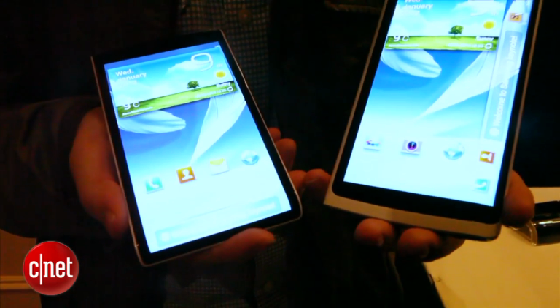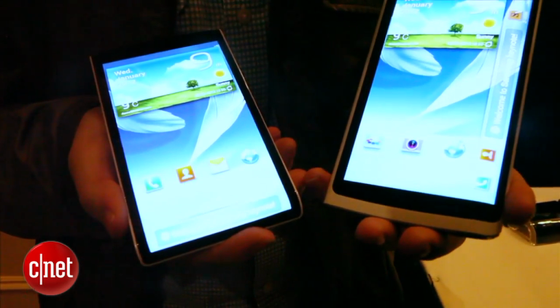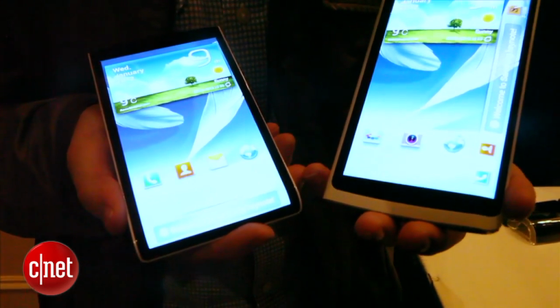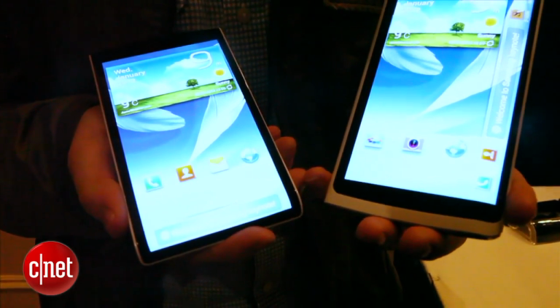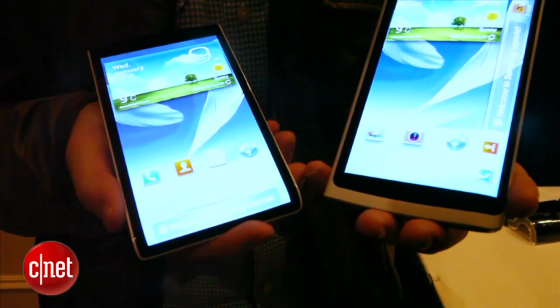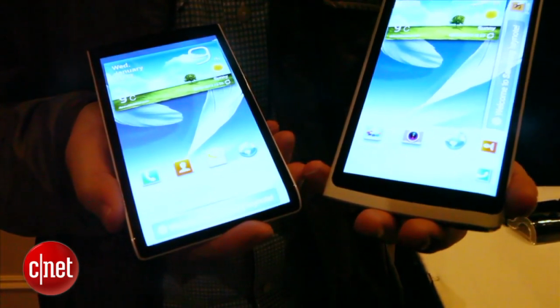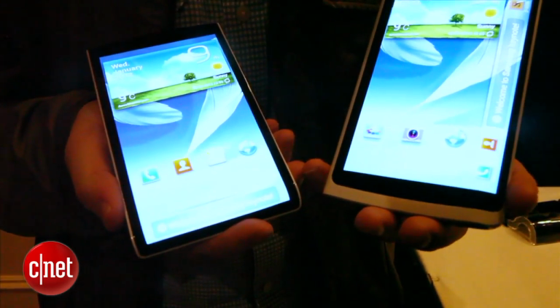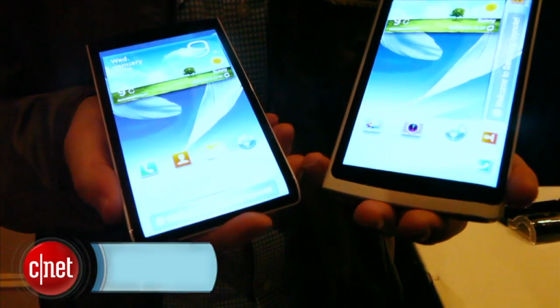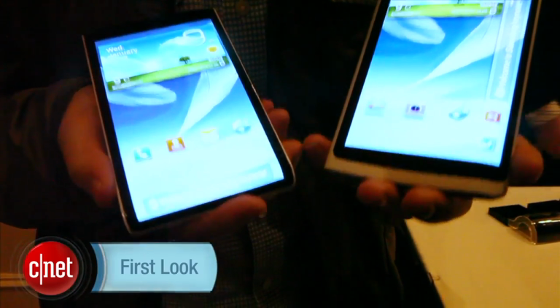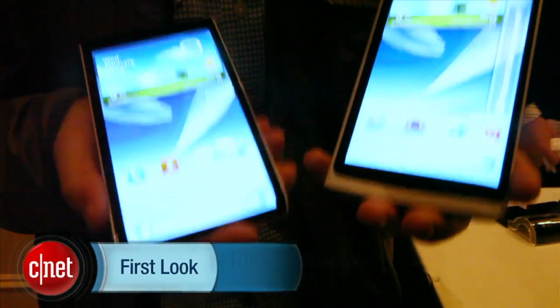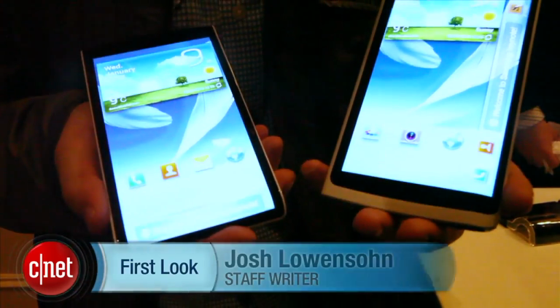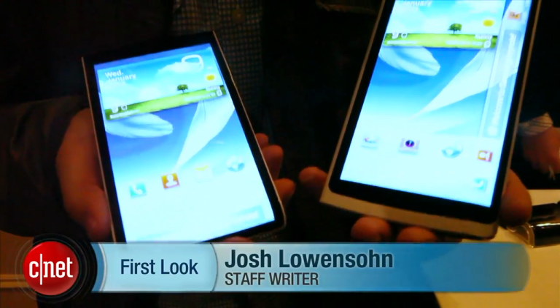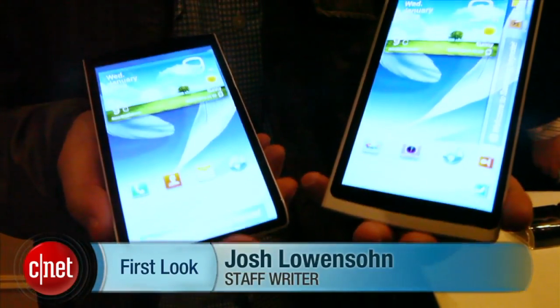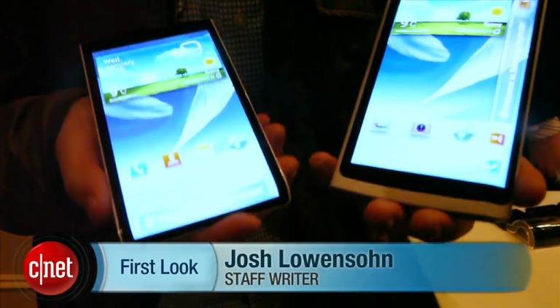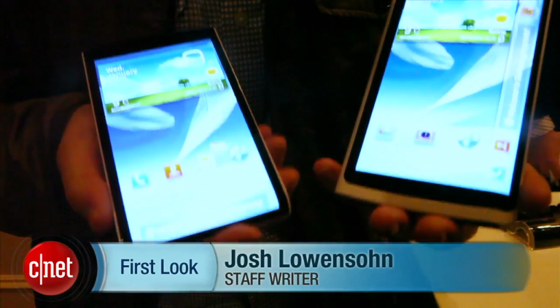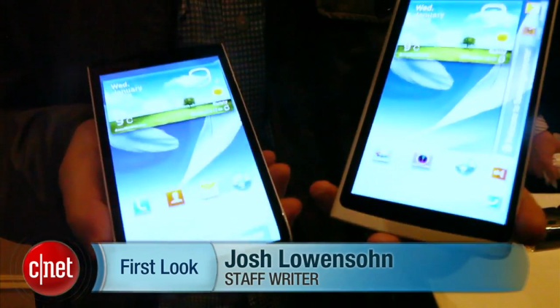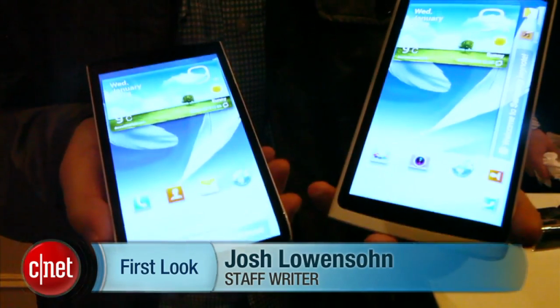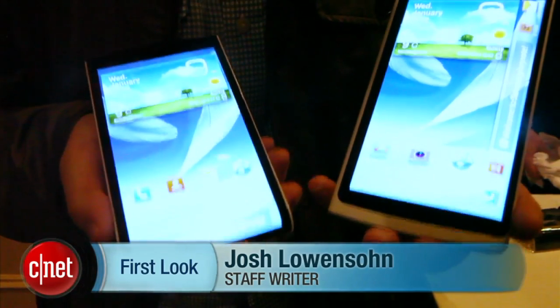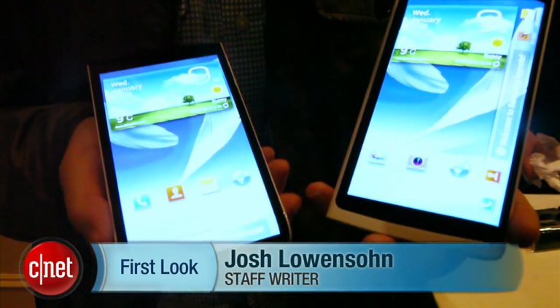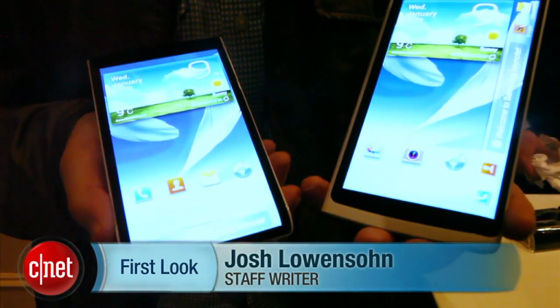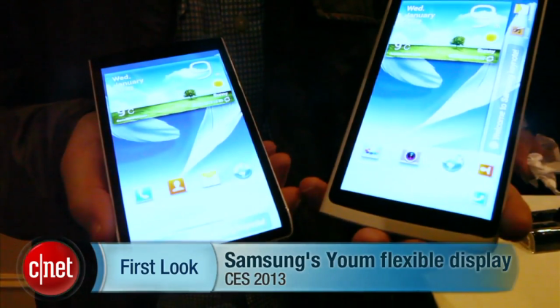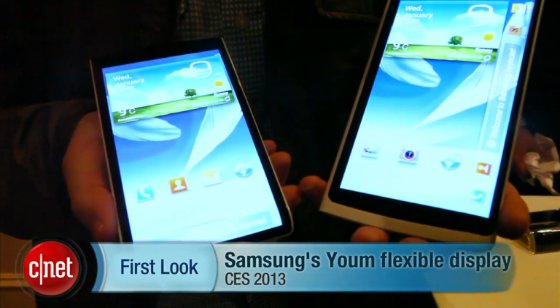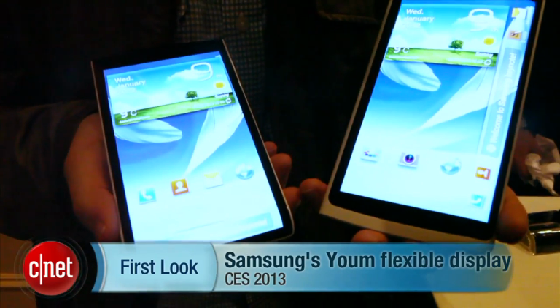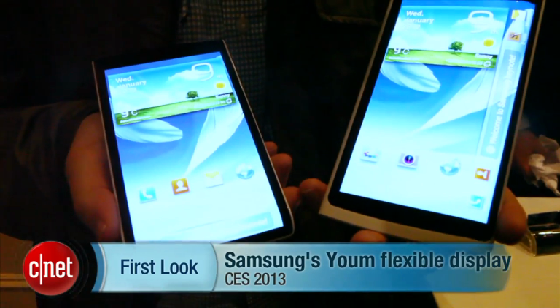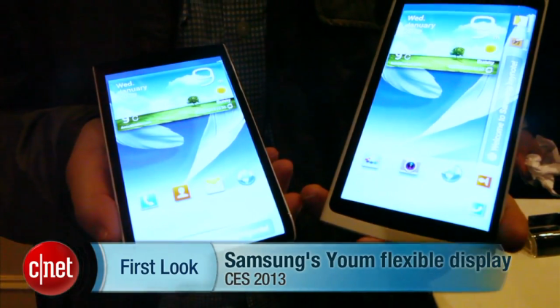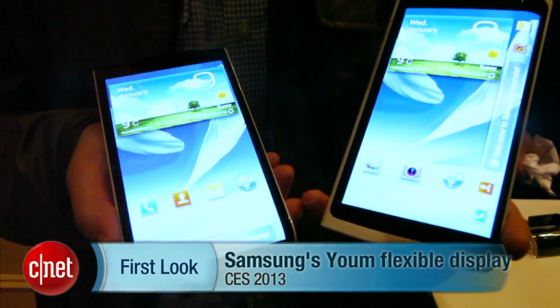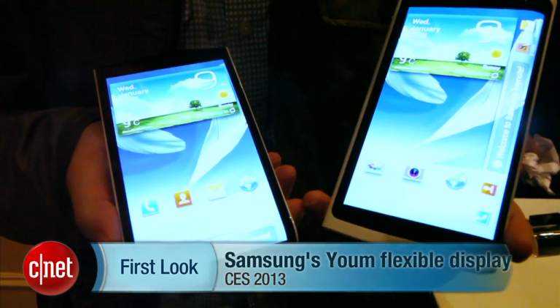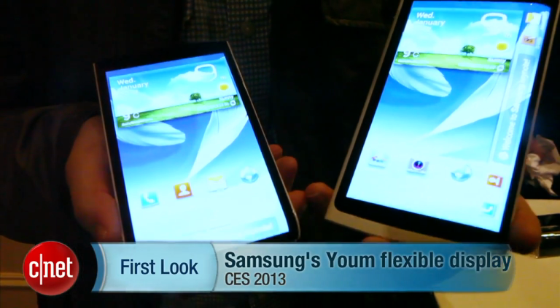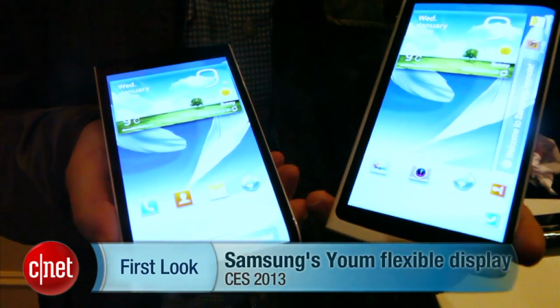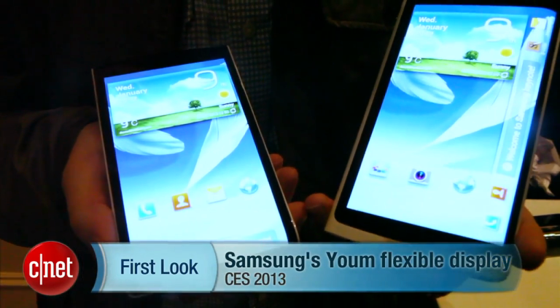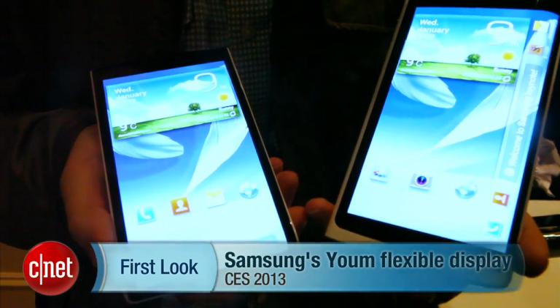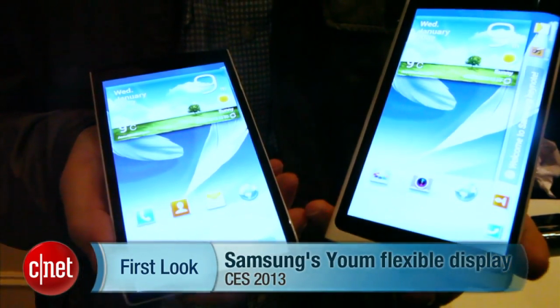So again, this is a first look at Youm, Samsung's new flexible display technology. I'm Josh Lowenson, CNET.com.